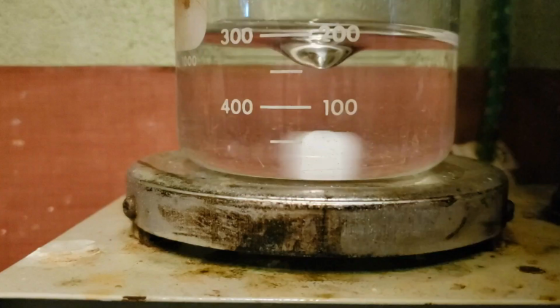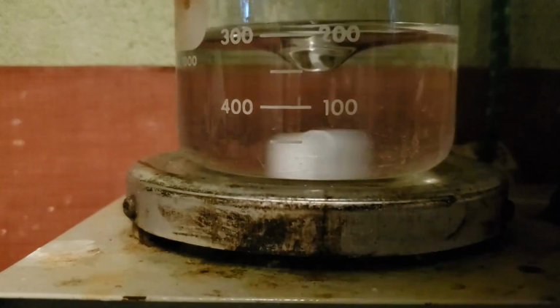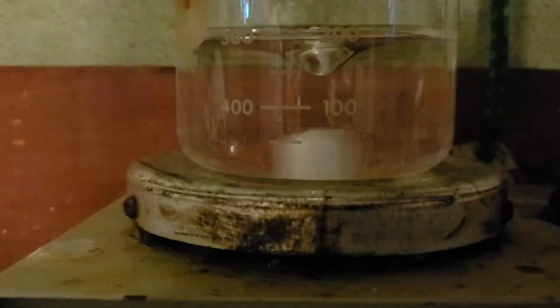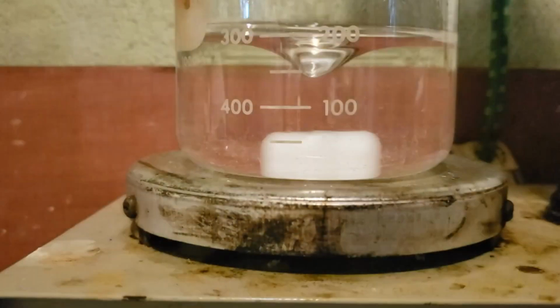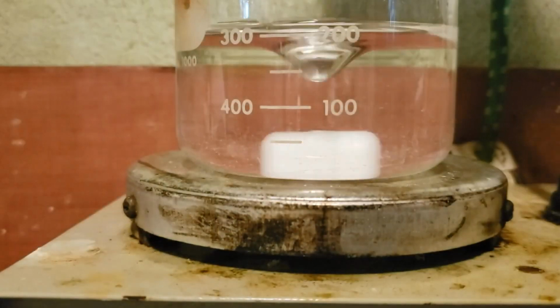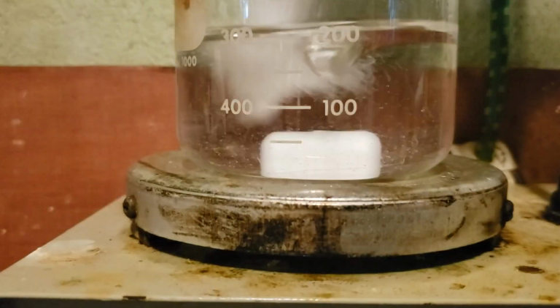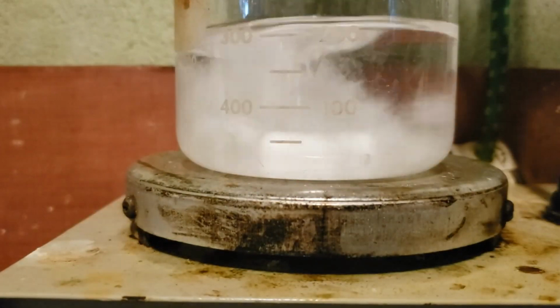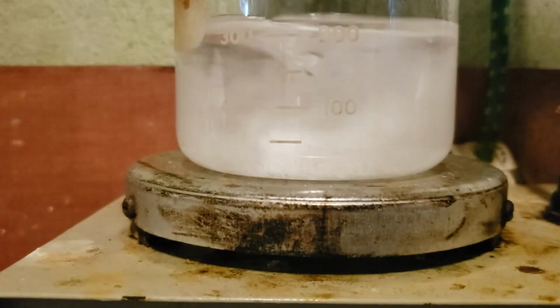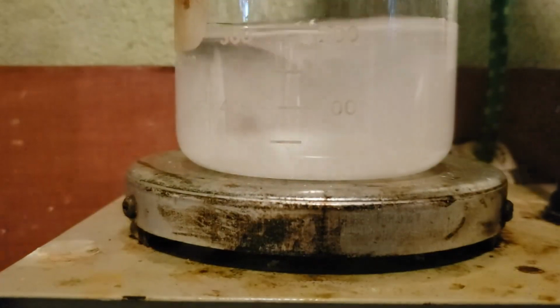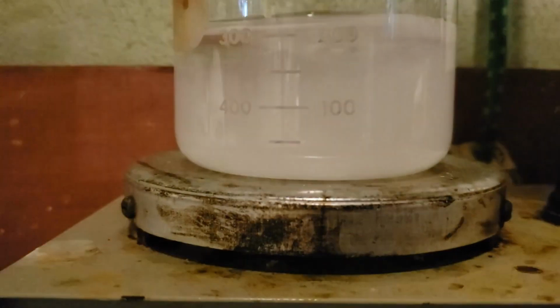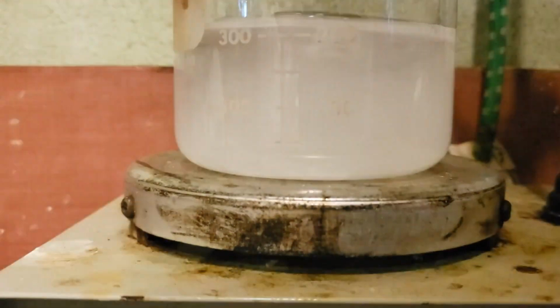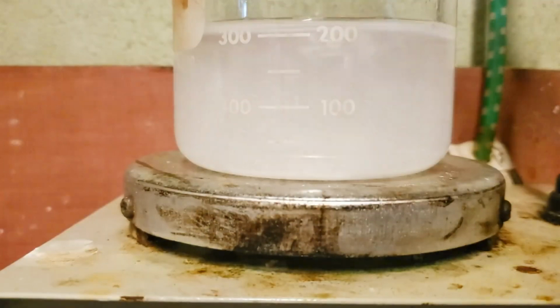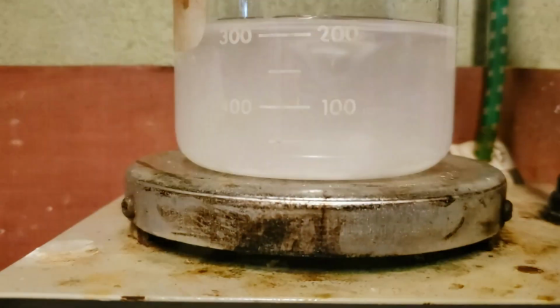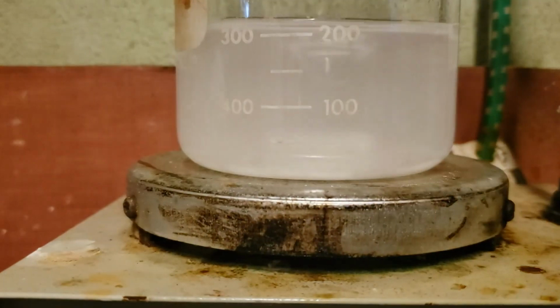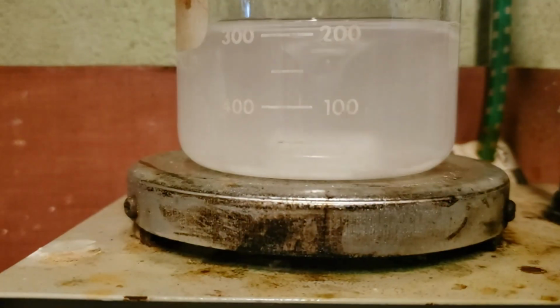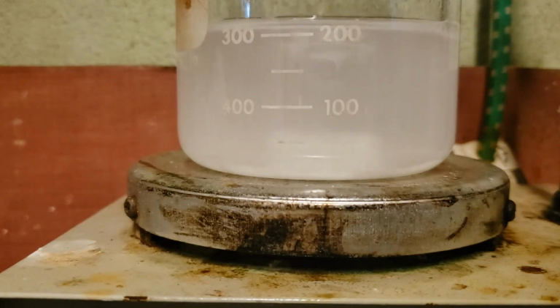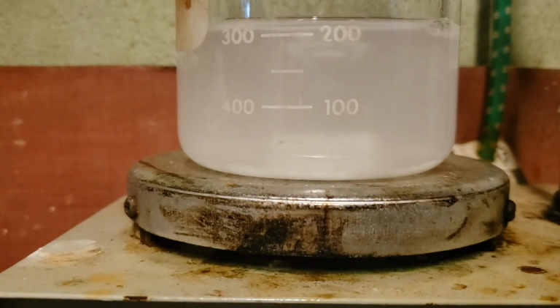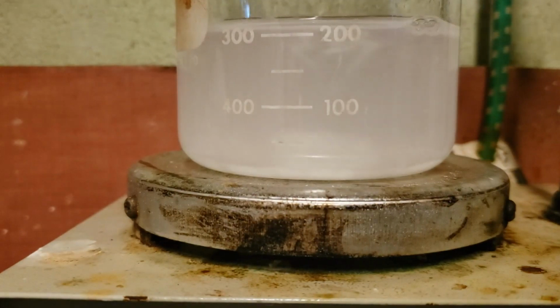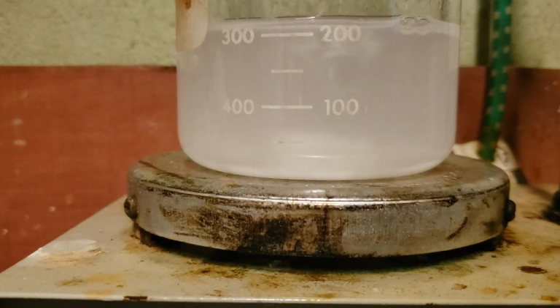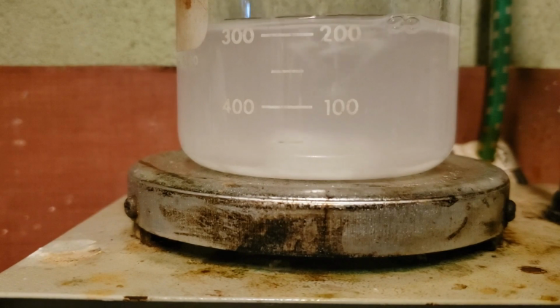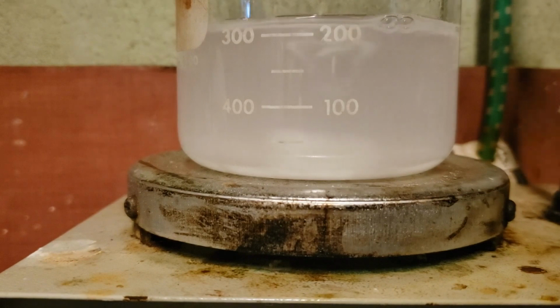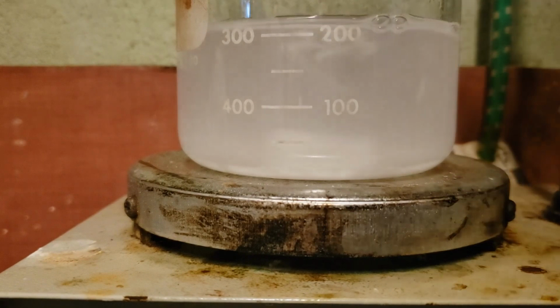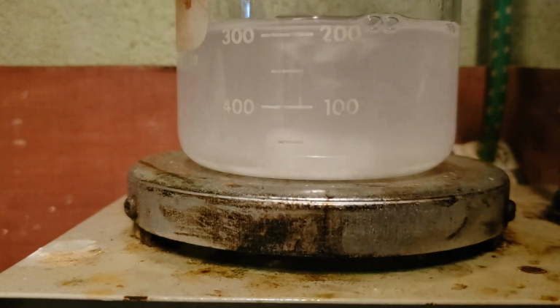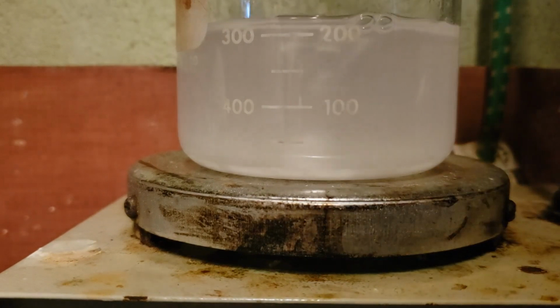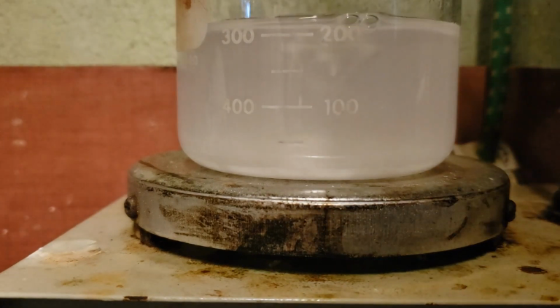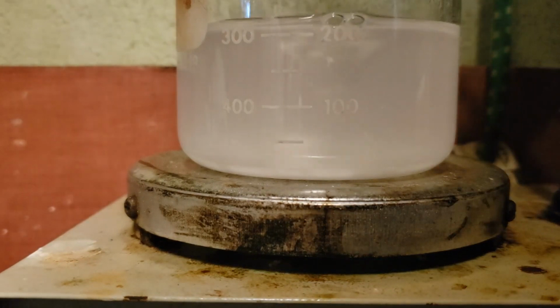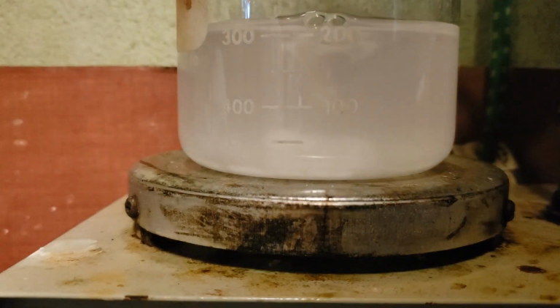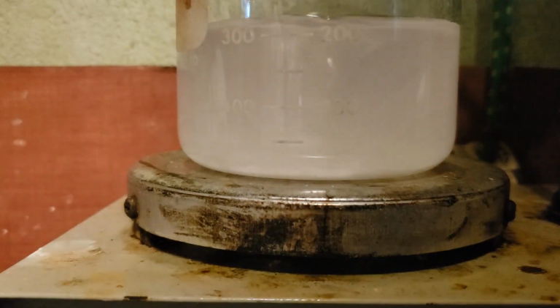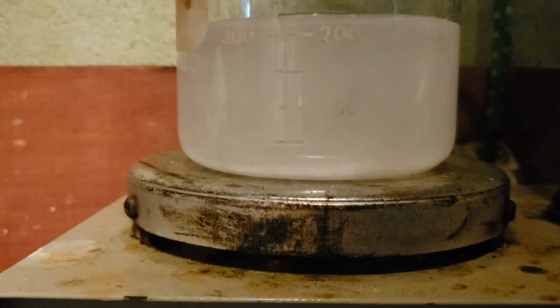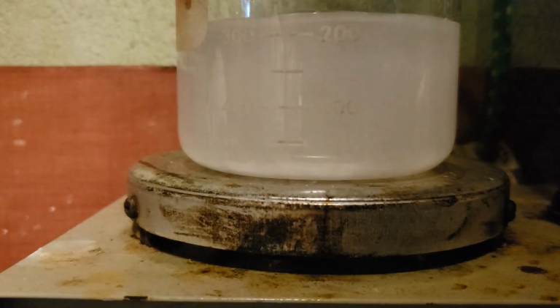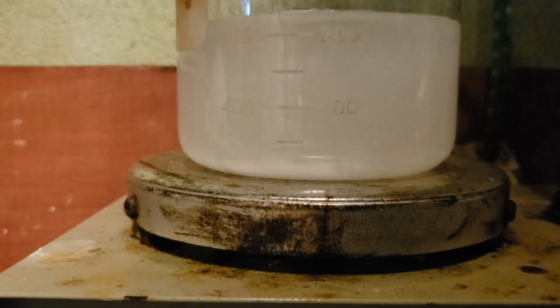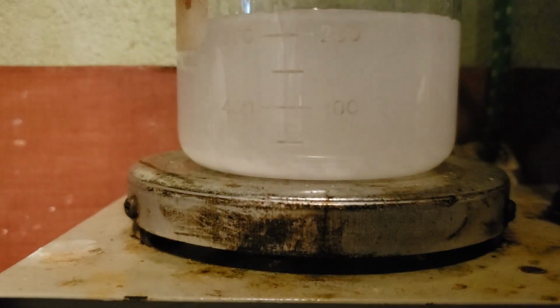Next, a solution of 10 grams of ammonium heptamolybdate in 200 milliliters of distilled water is prepared.